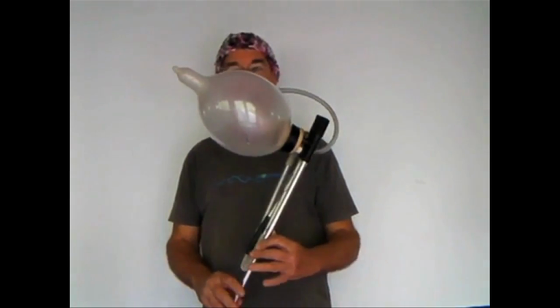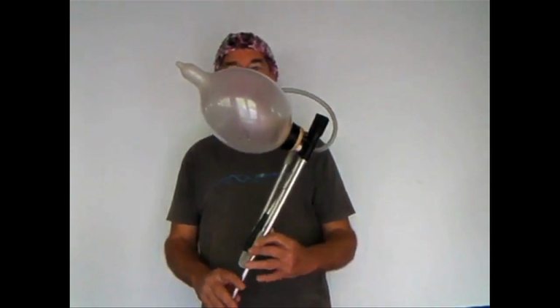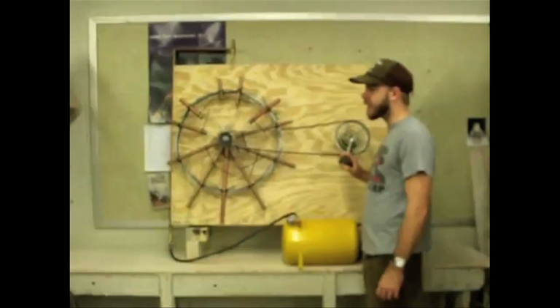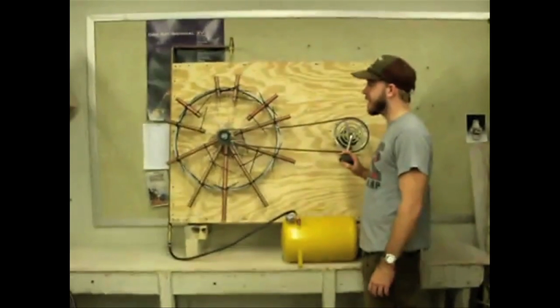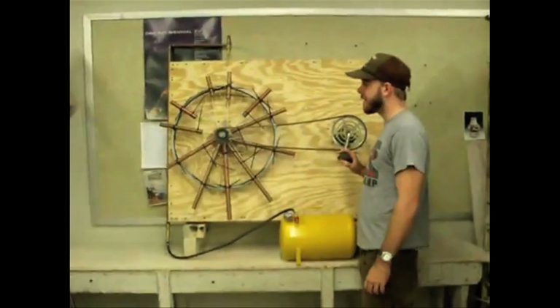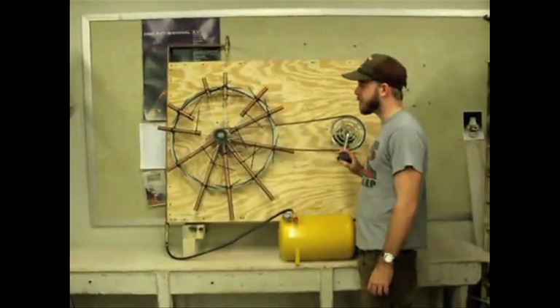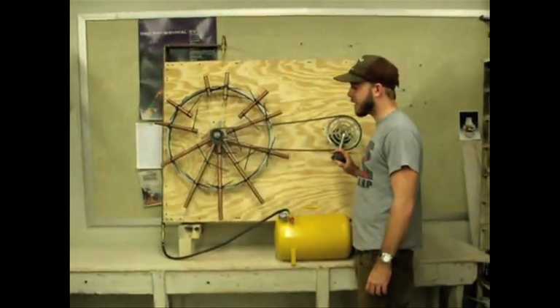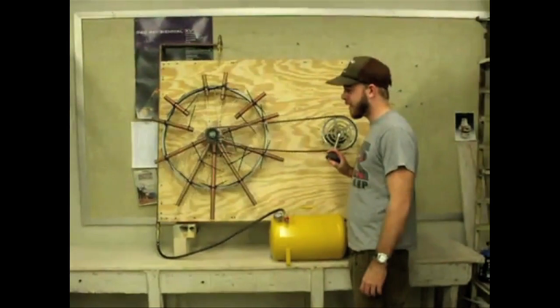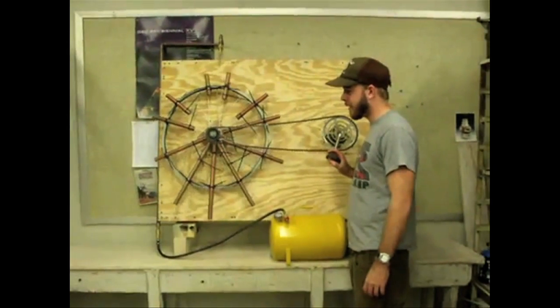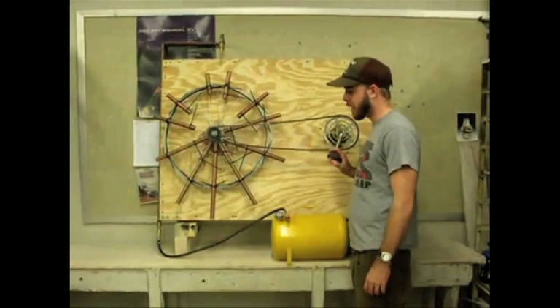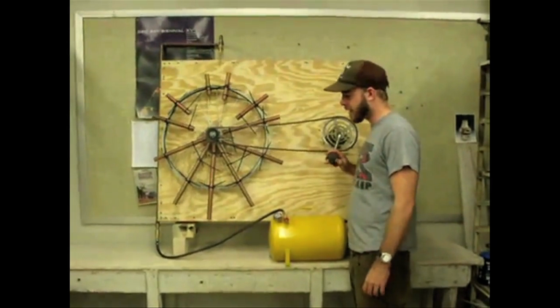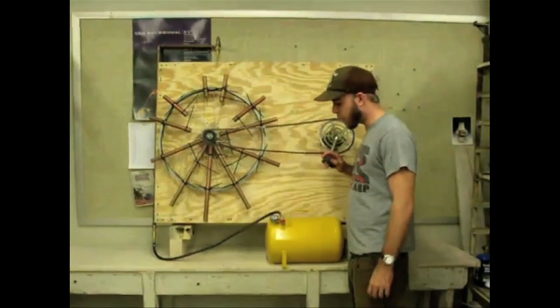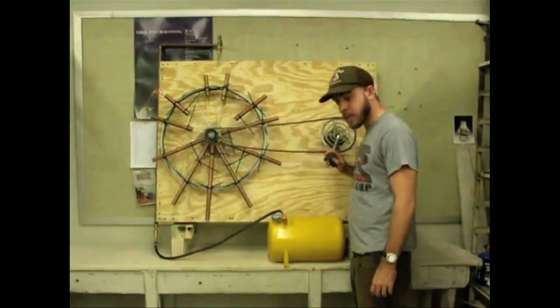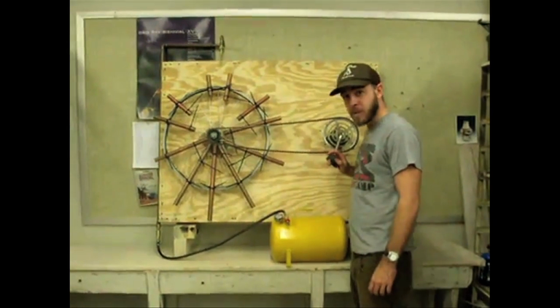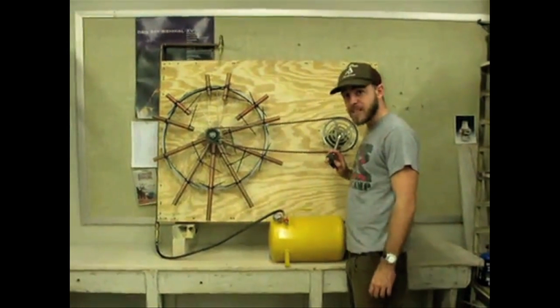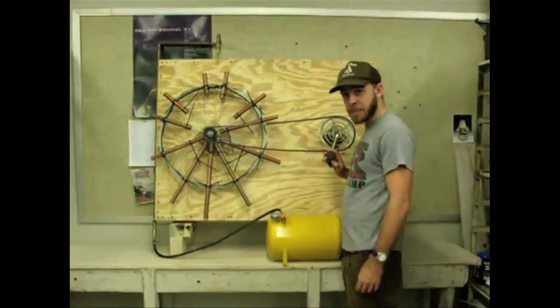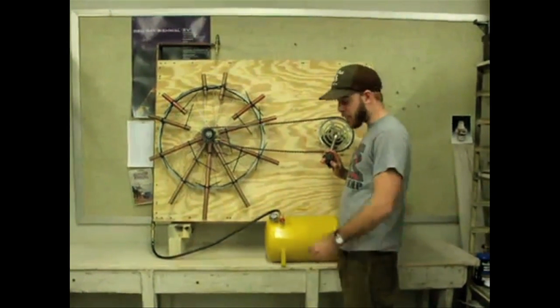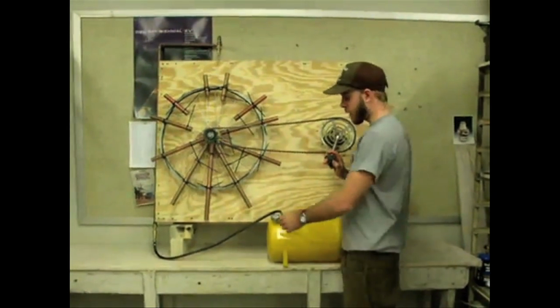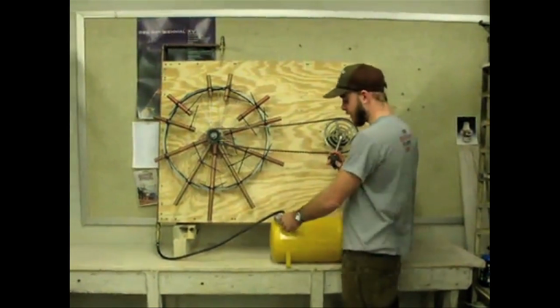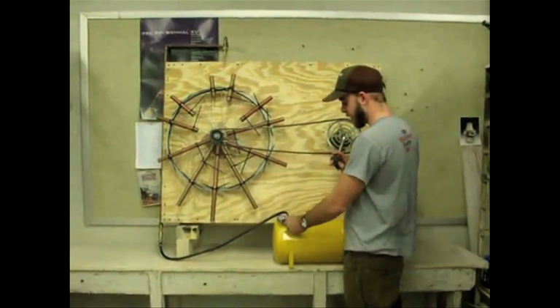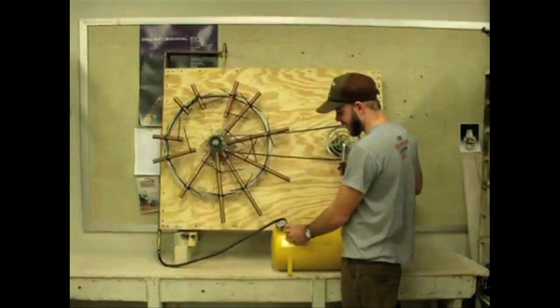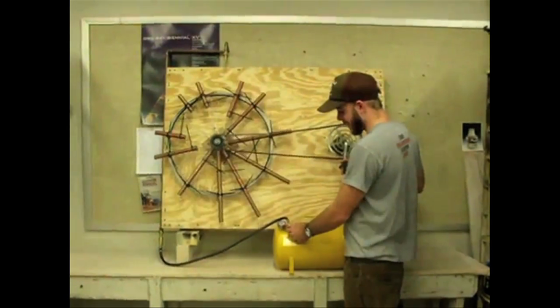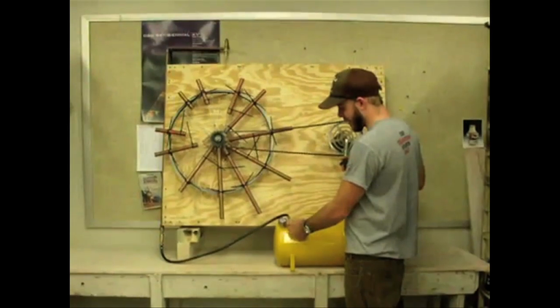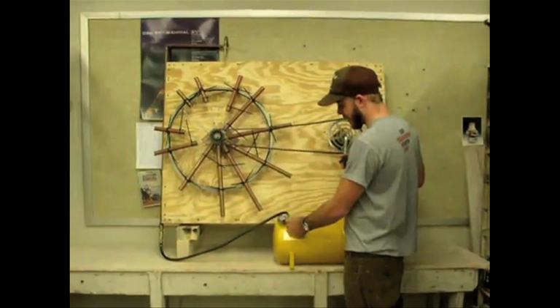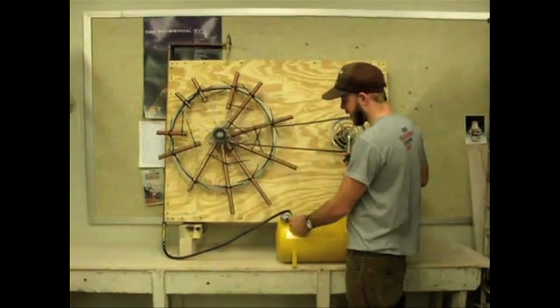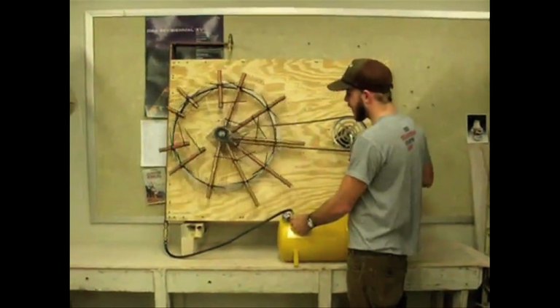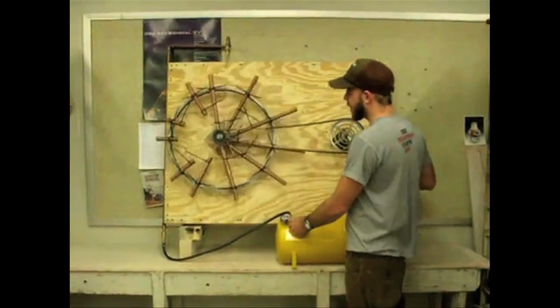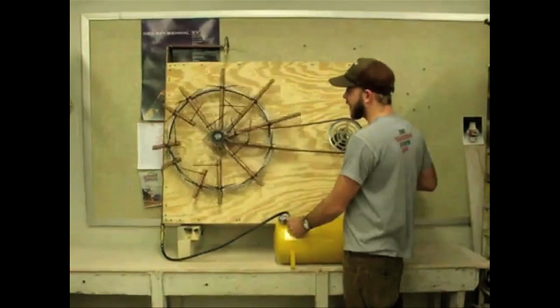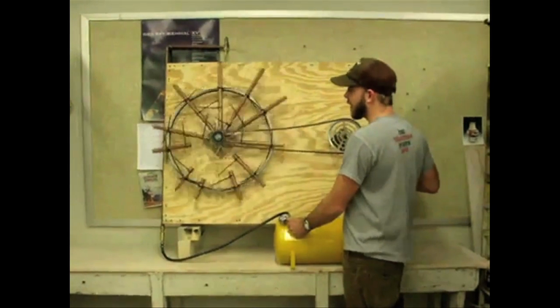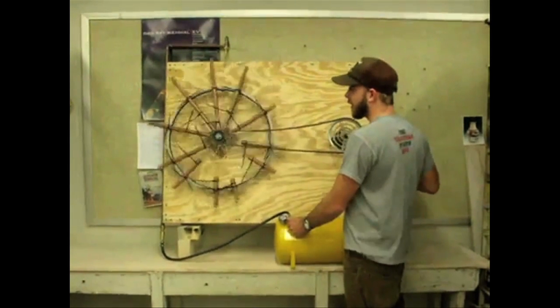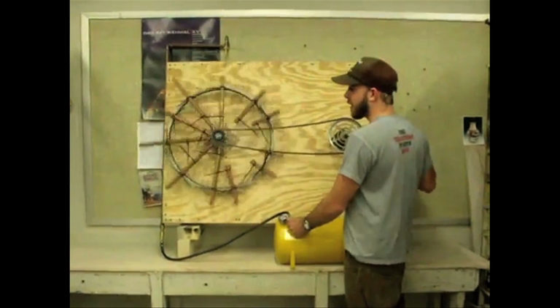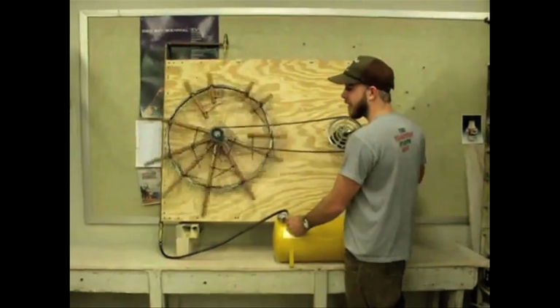Using a bicycle wheel, crank system, air compressor, and pipes, Kevin Rambler created this whistling pipe organ.